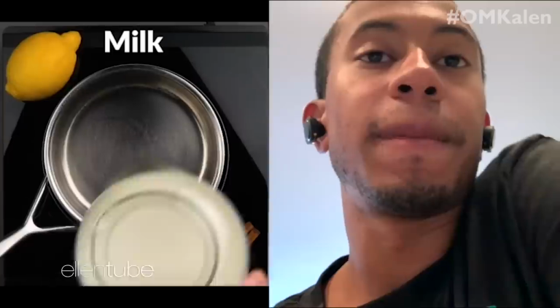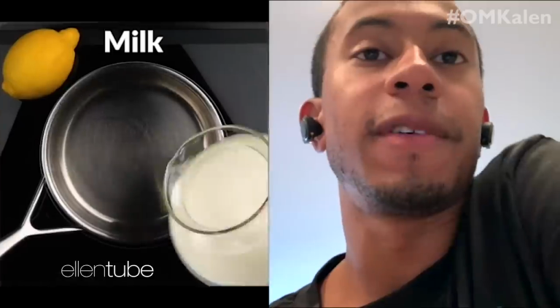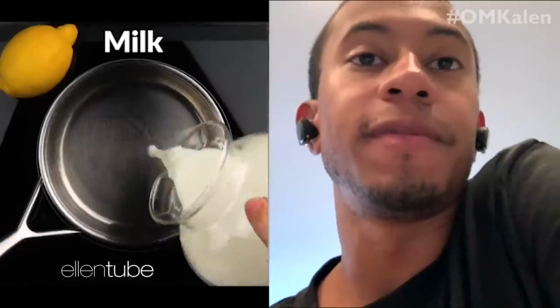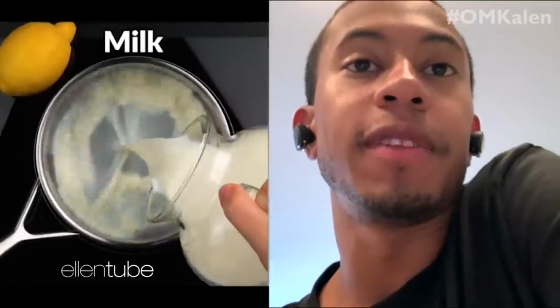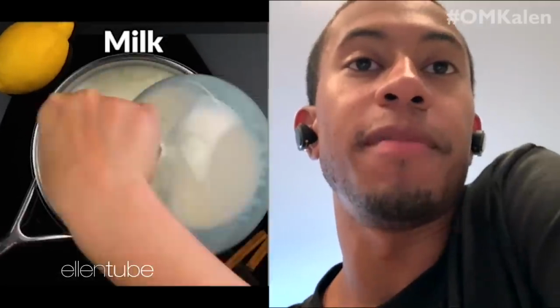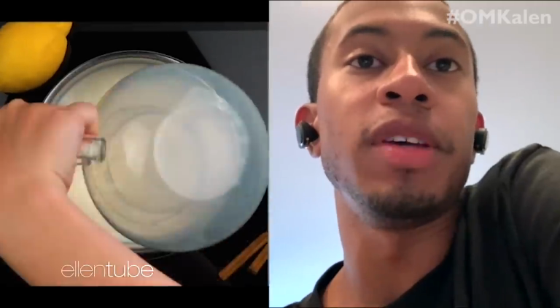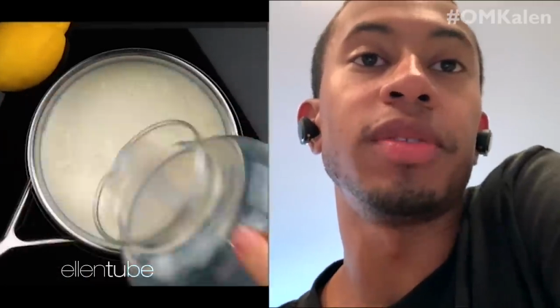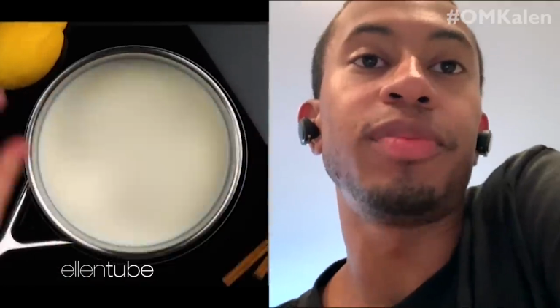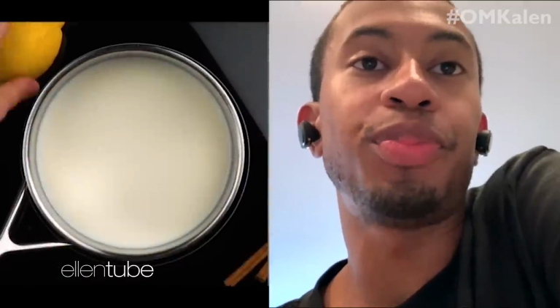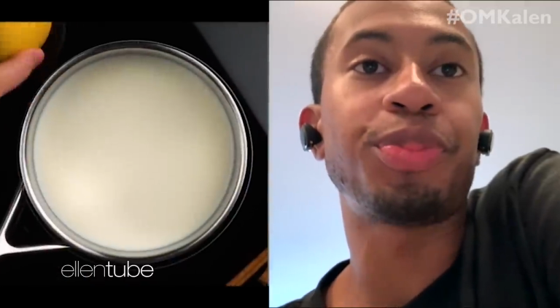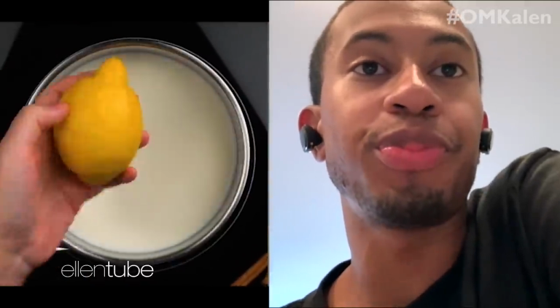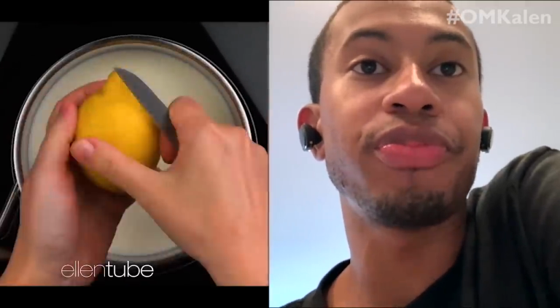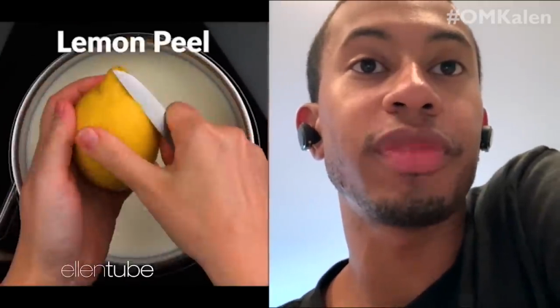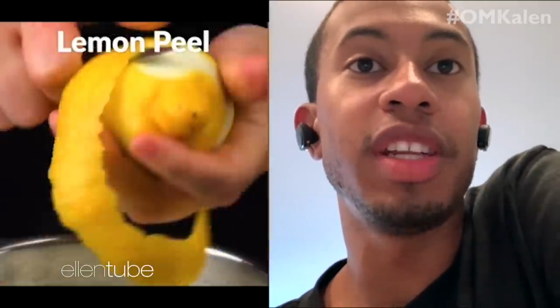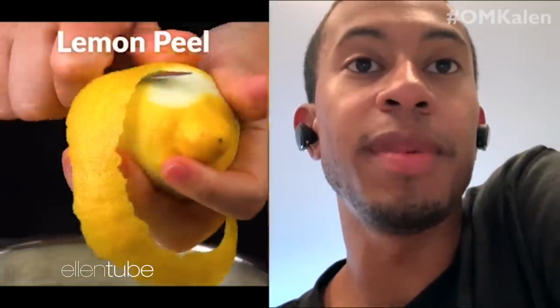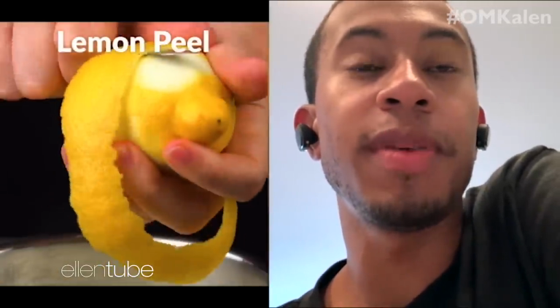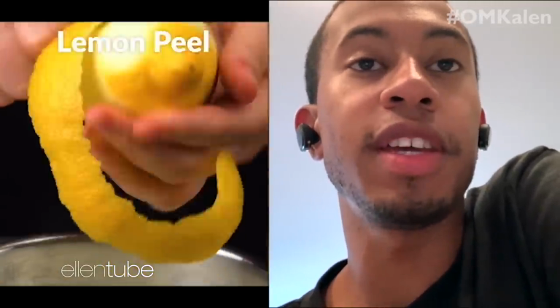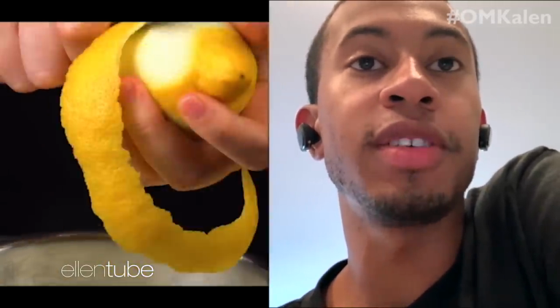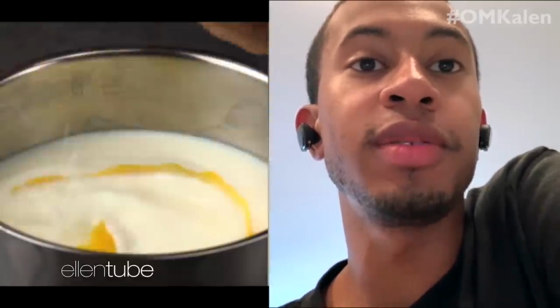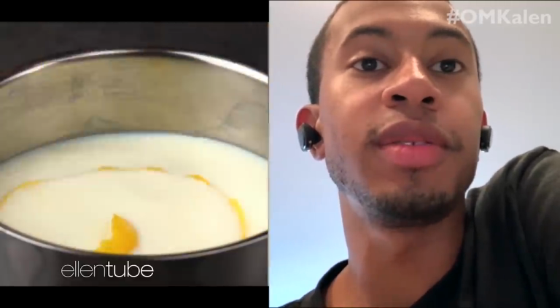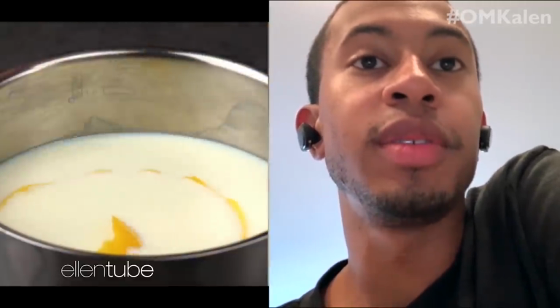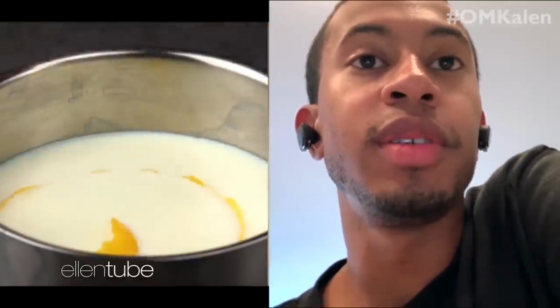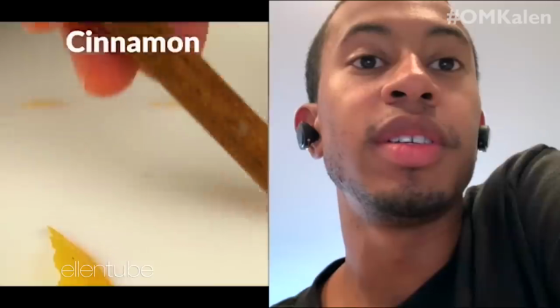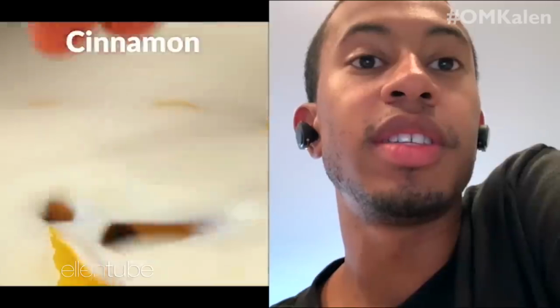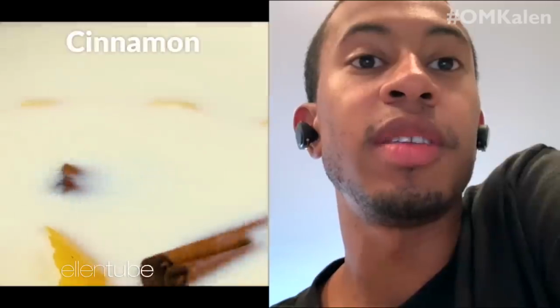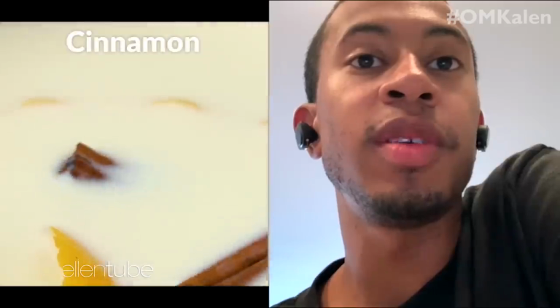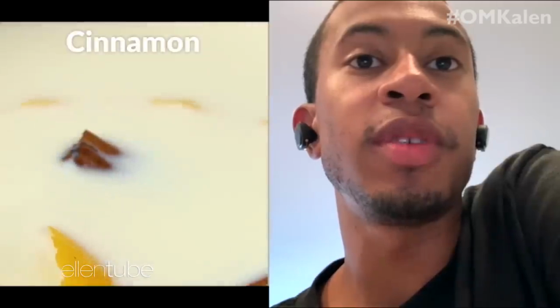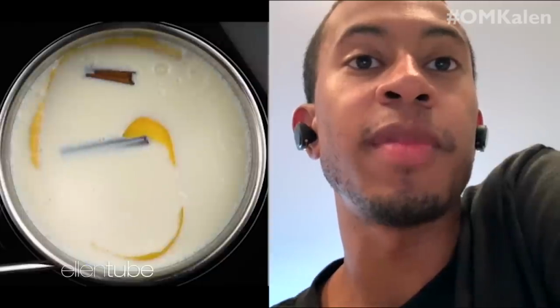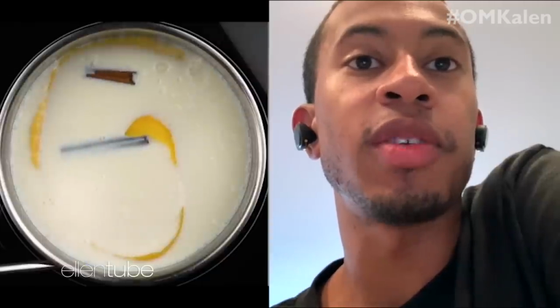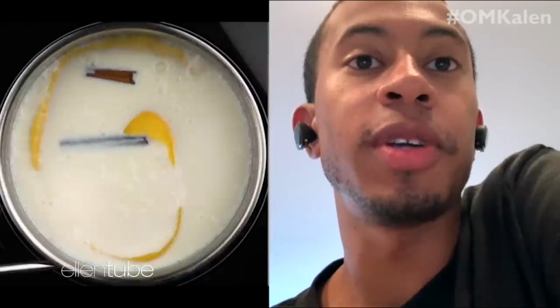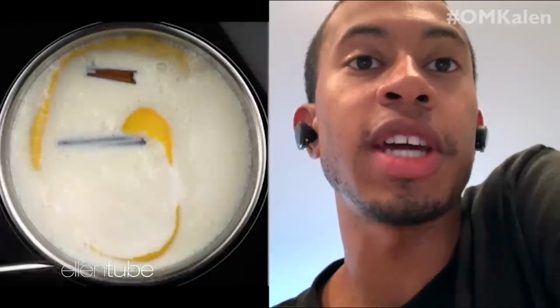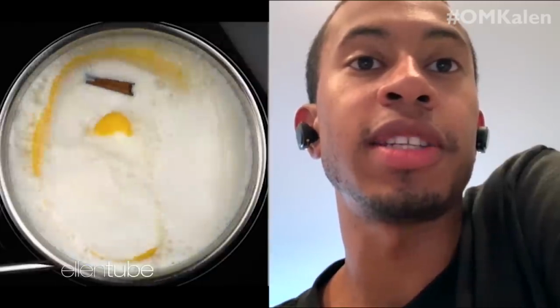OK, milk, lemon peel, cinnamon. What y'all making? Horchata.